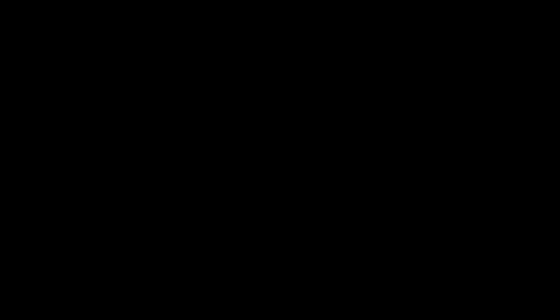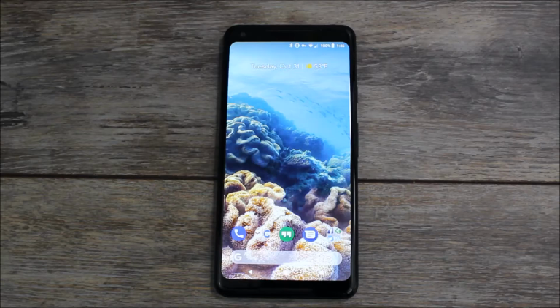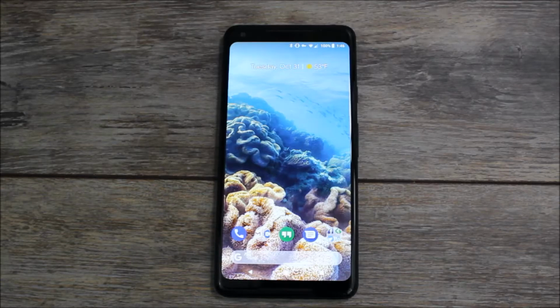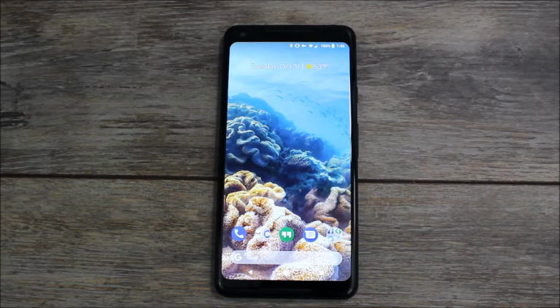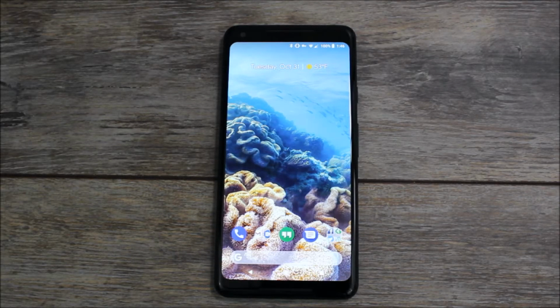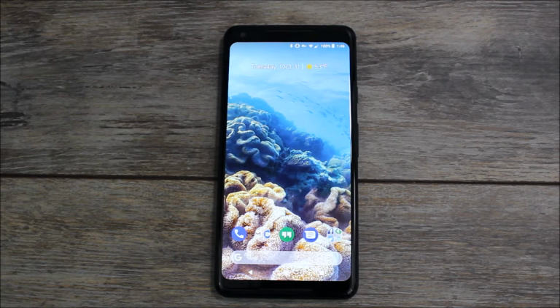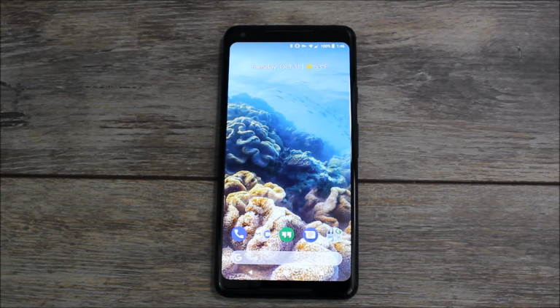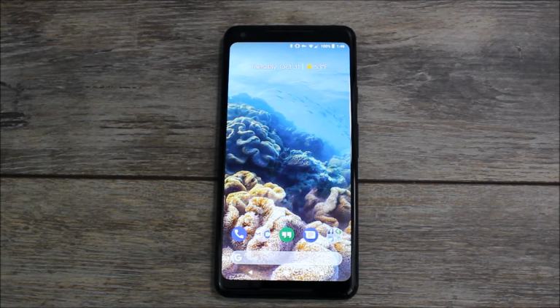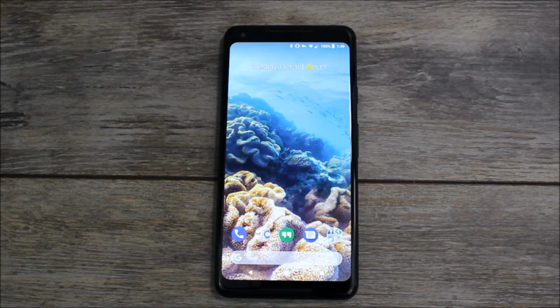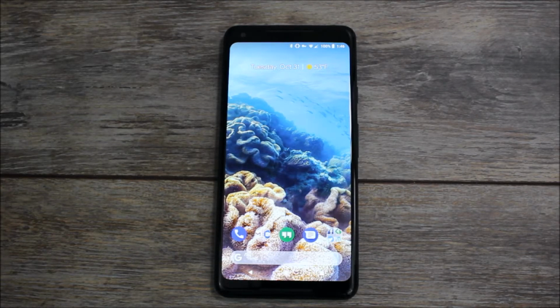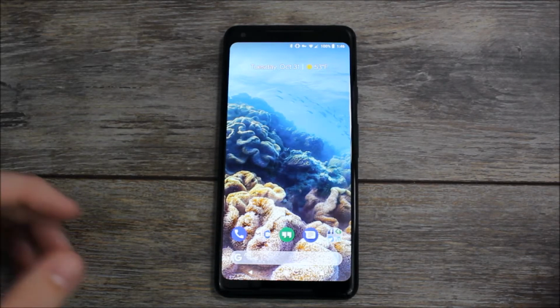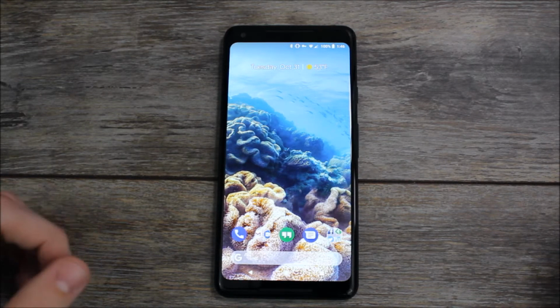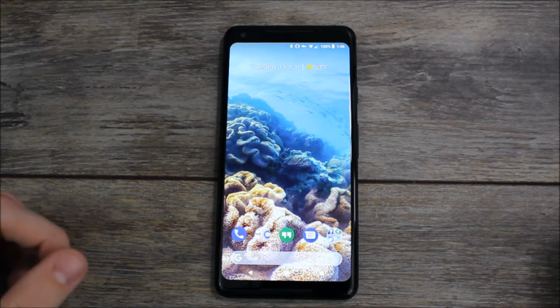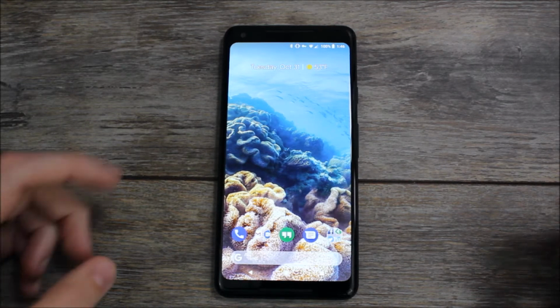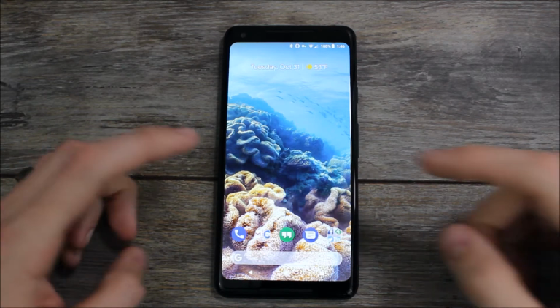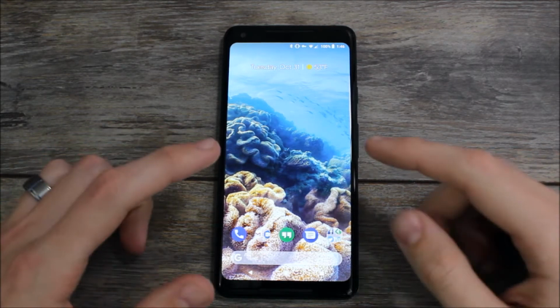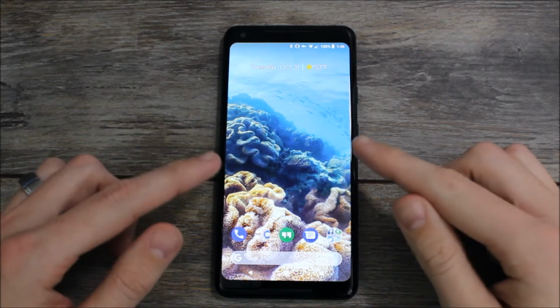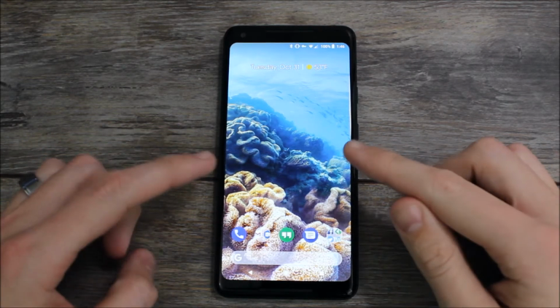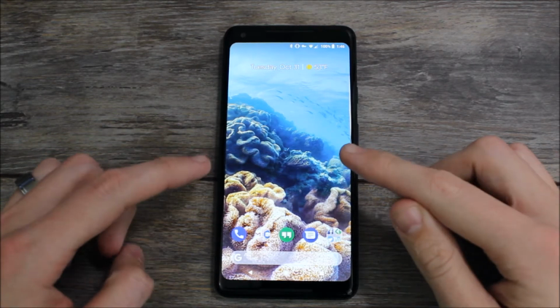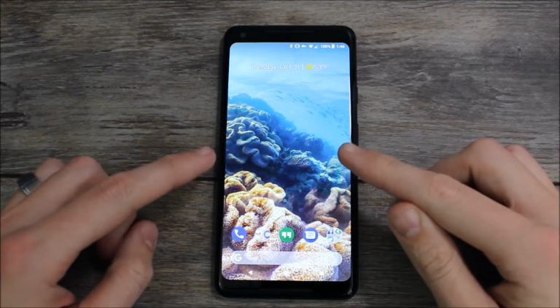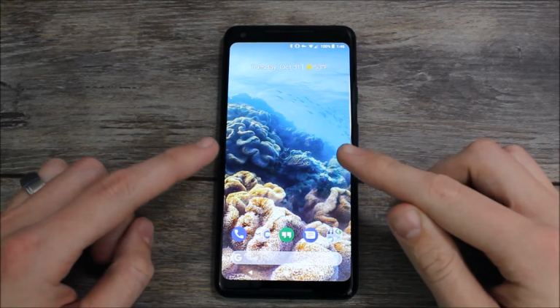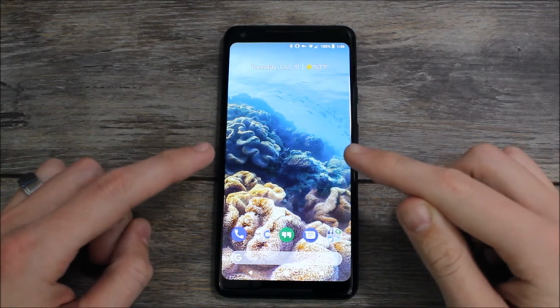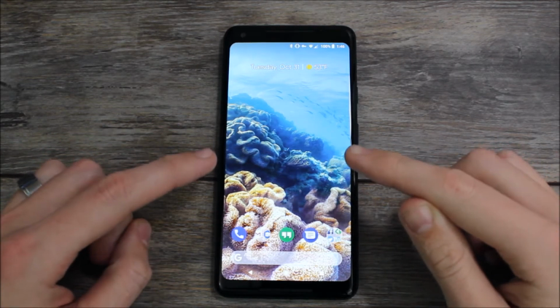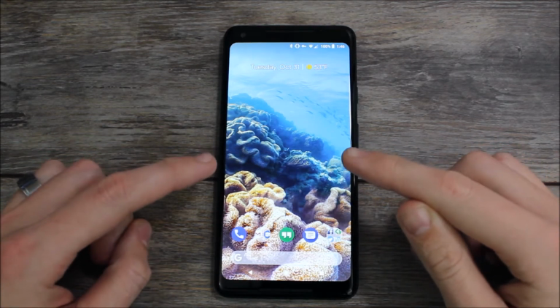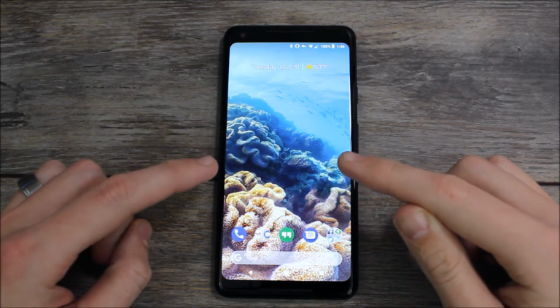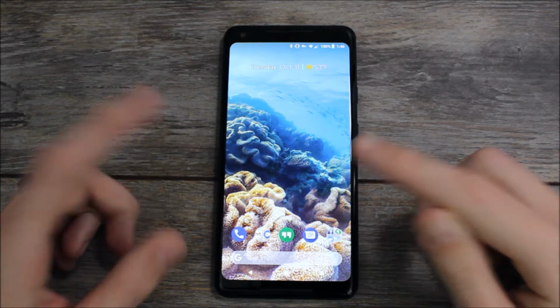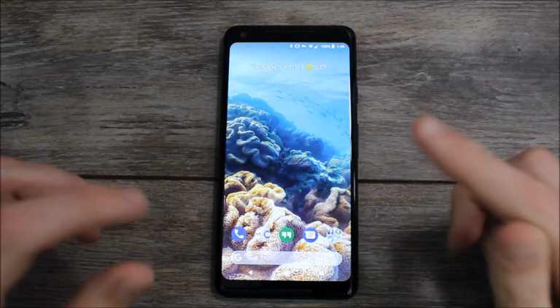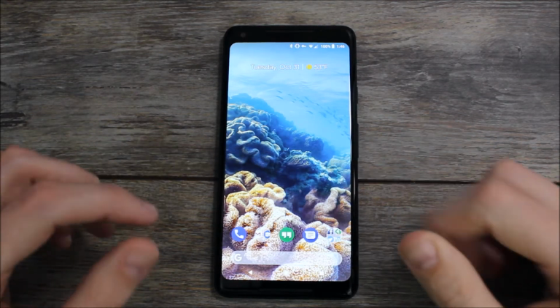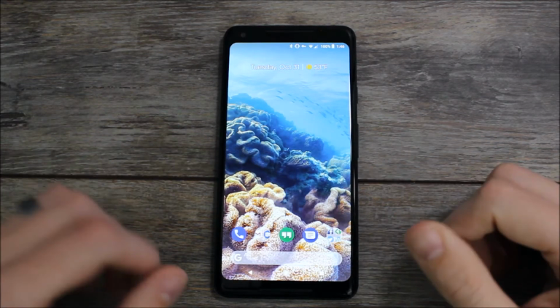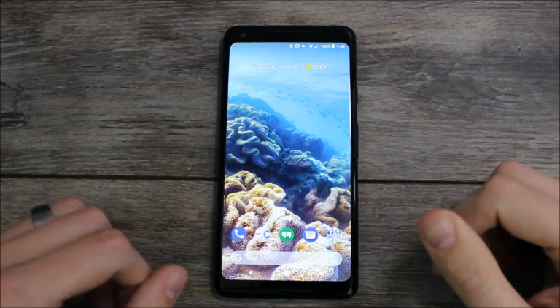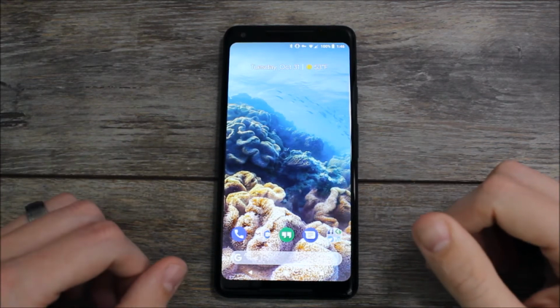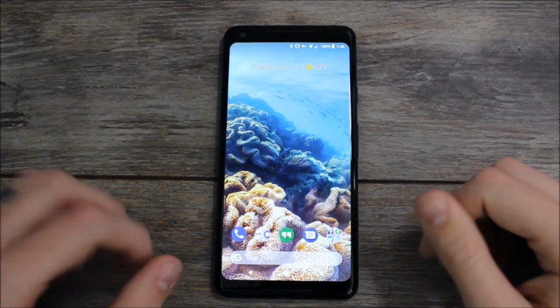Hey guys, it's Ray here from ArtWalko12 and EpicDroid.com and I'm here today with a quick video about the Pixel 2 XL and yet another display issue.